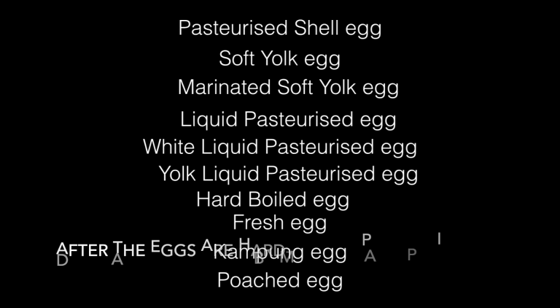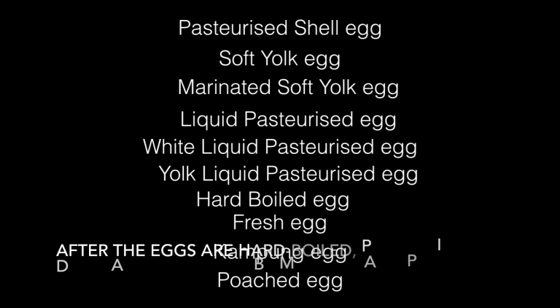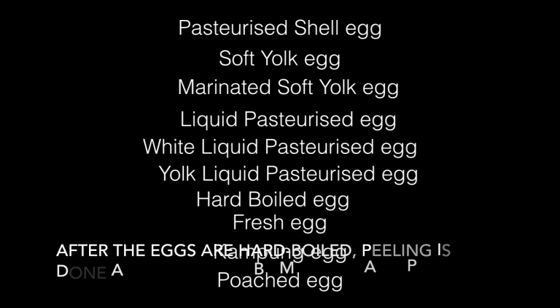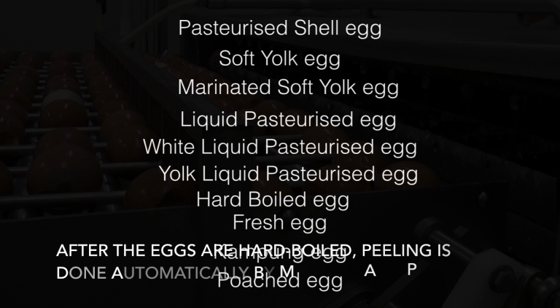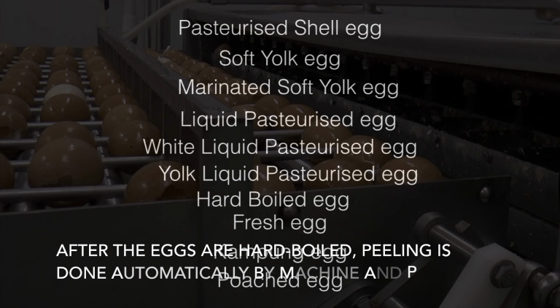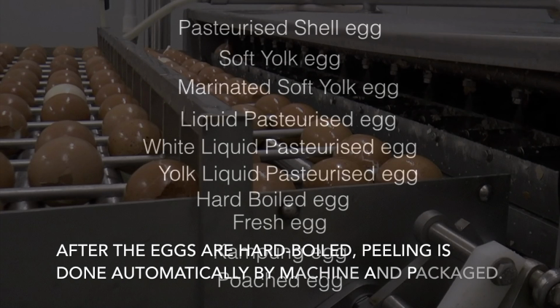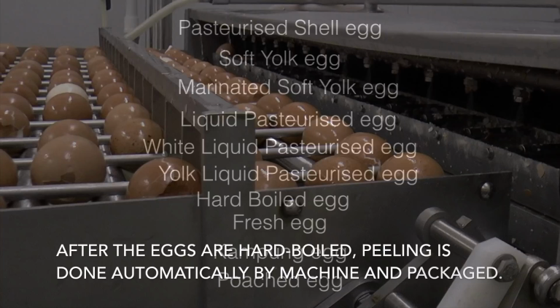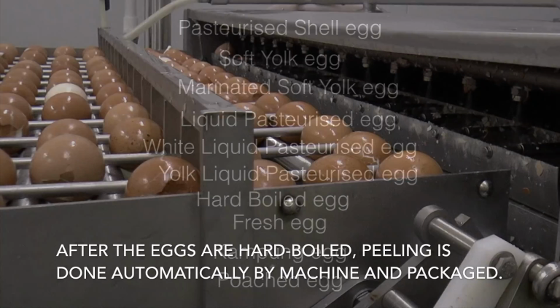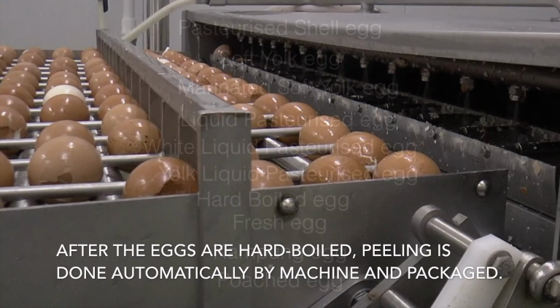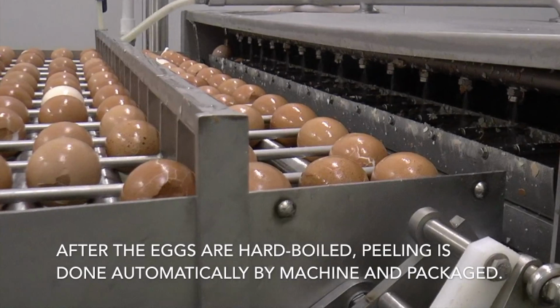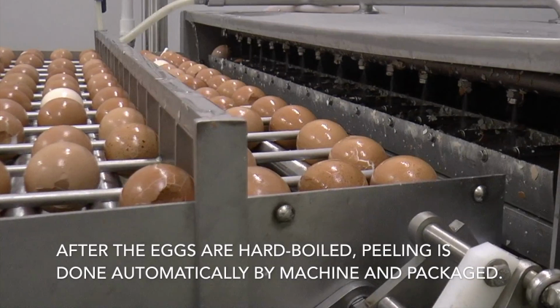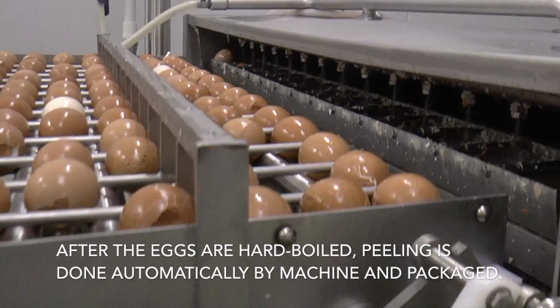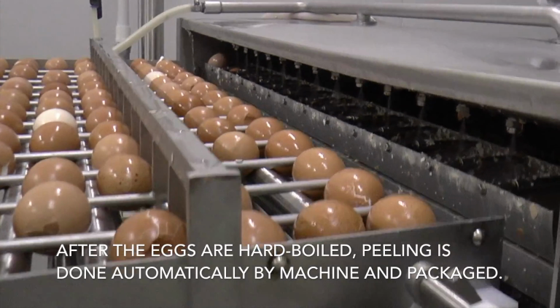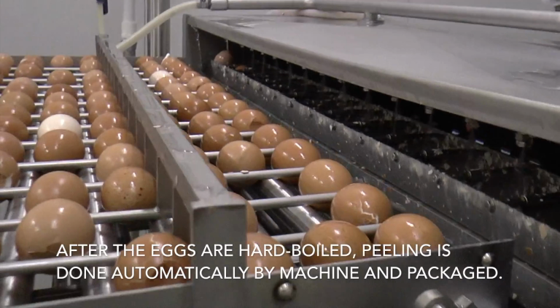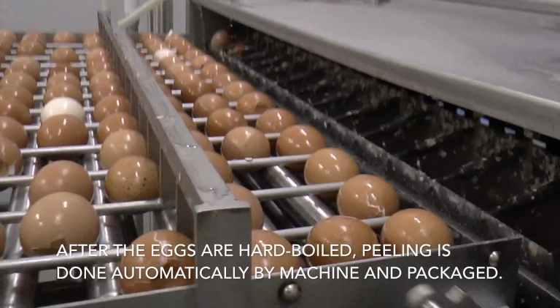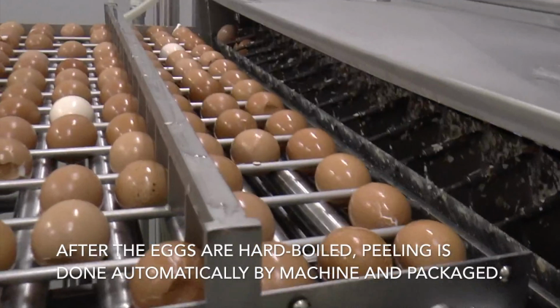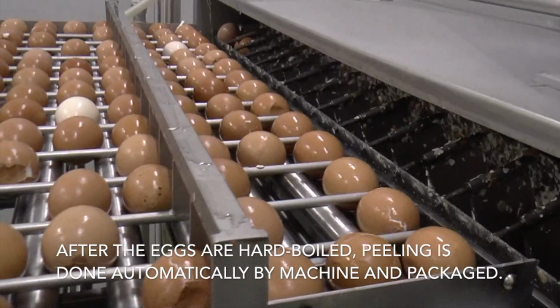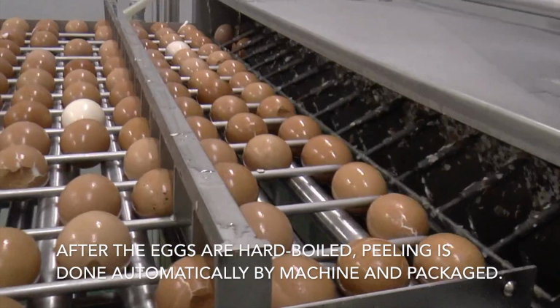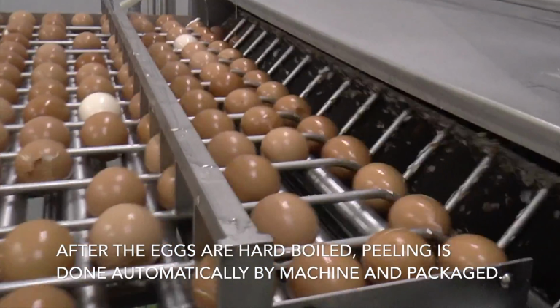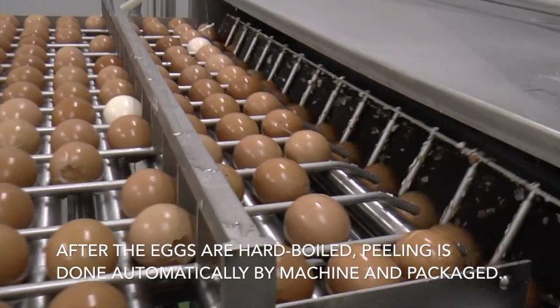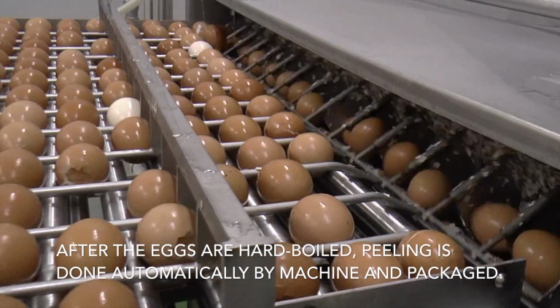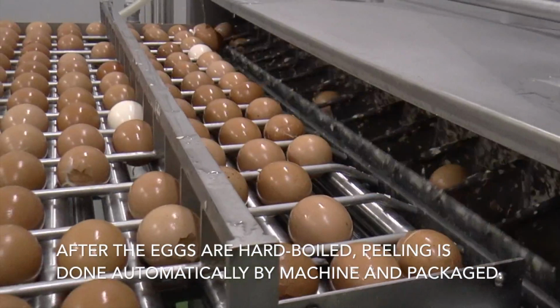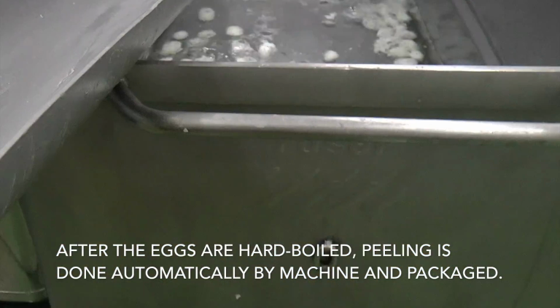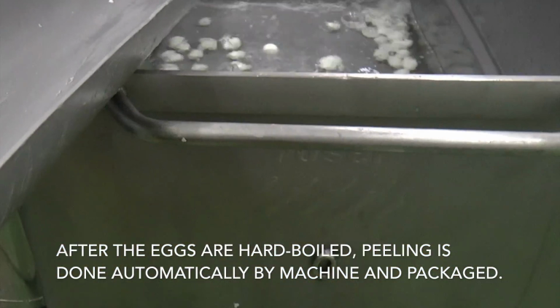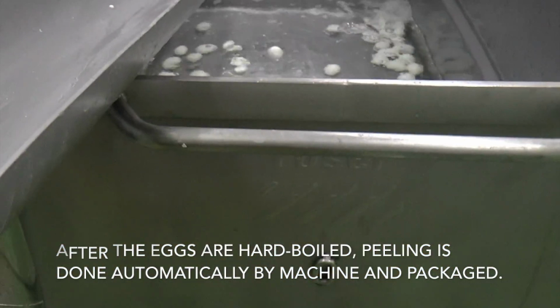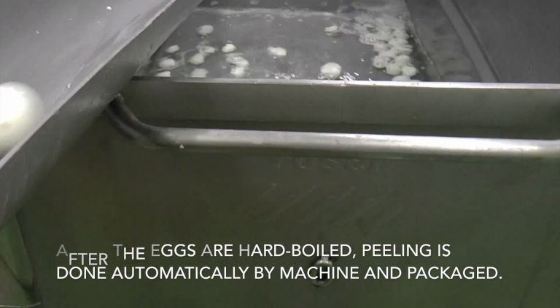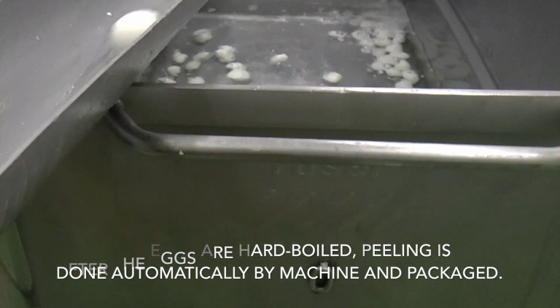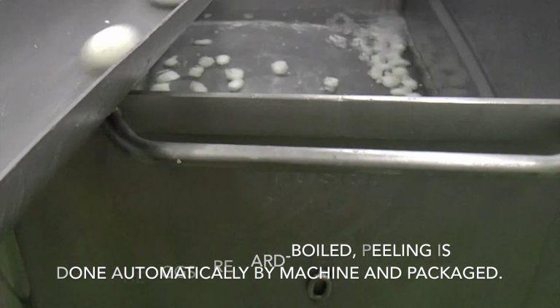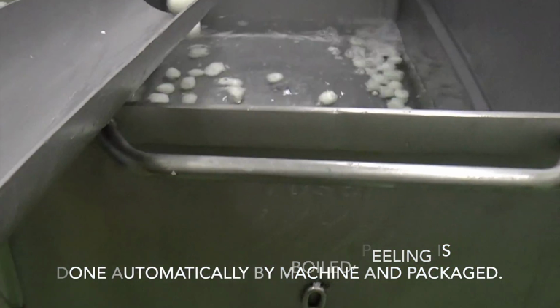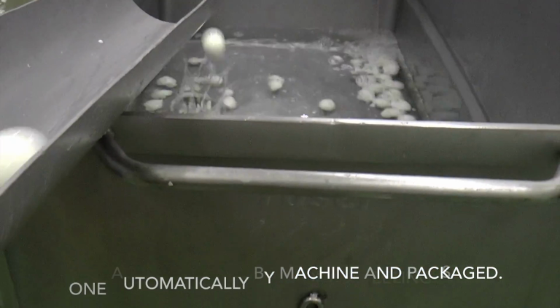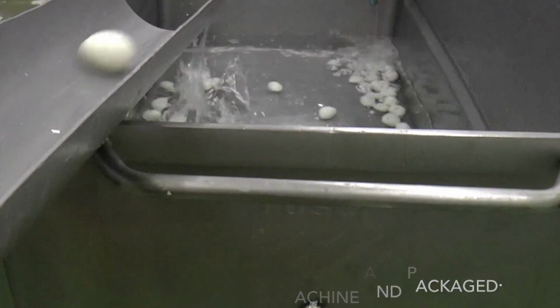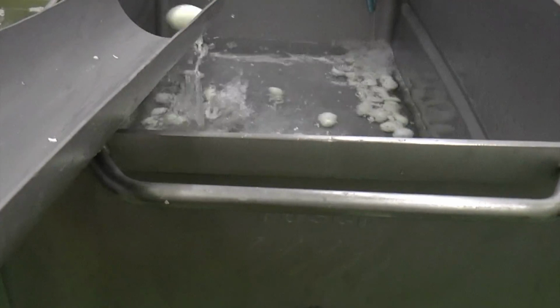After the eggs are hard-boiled, peeling is done automatically by the machine and packaged.